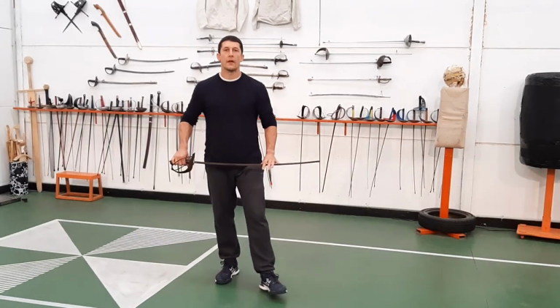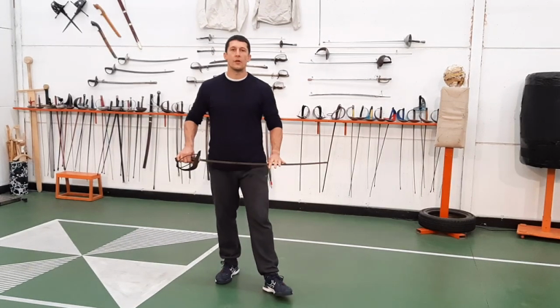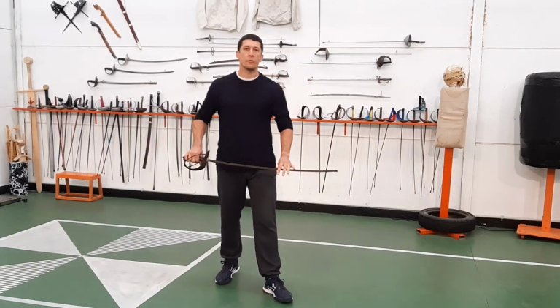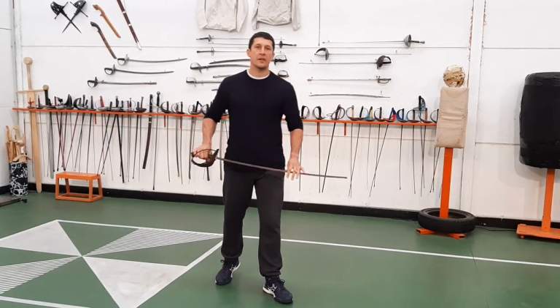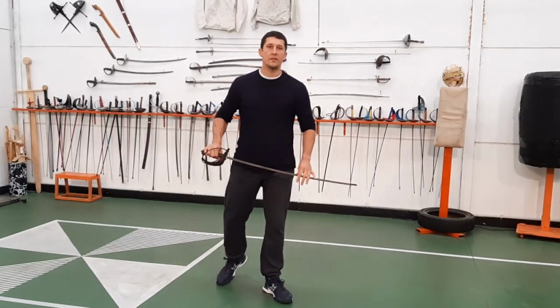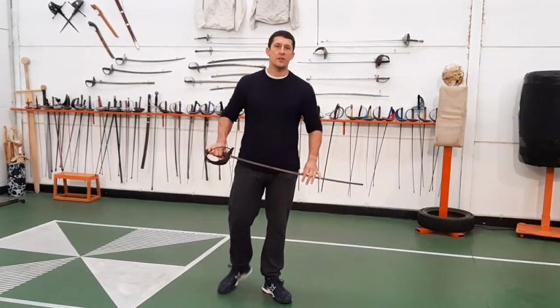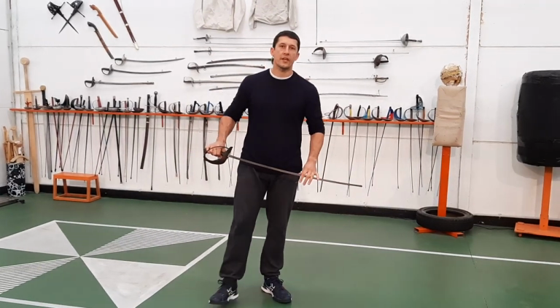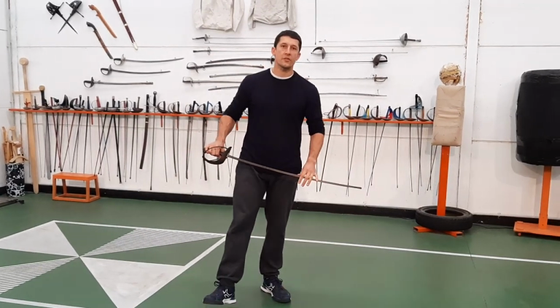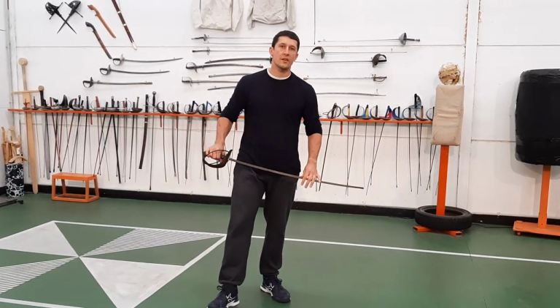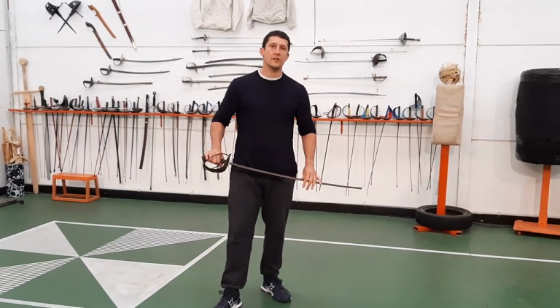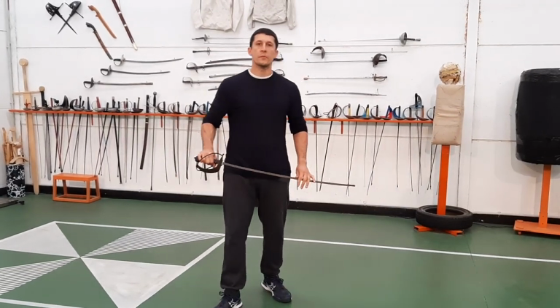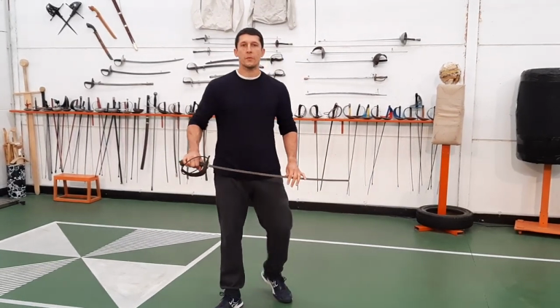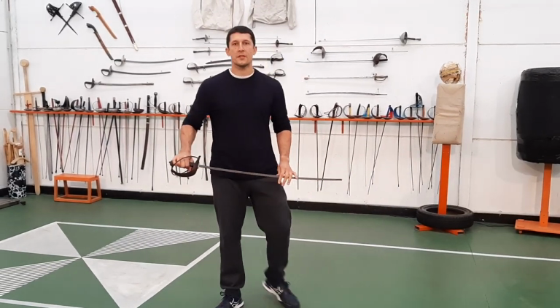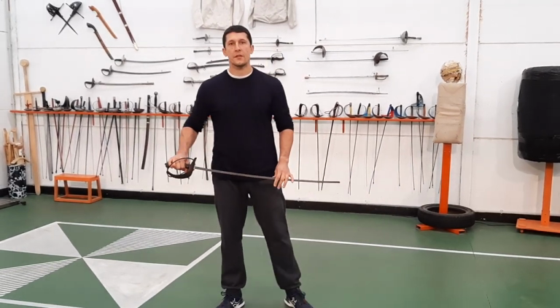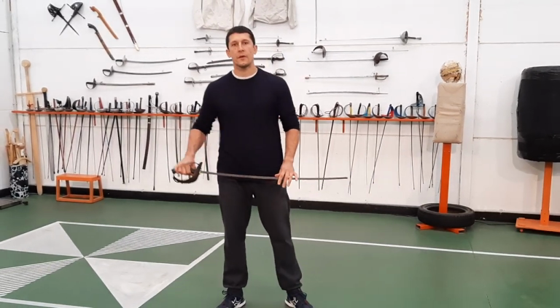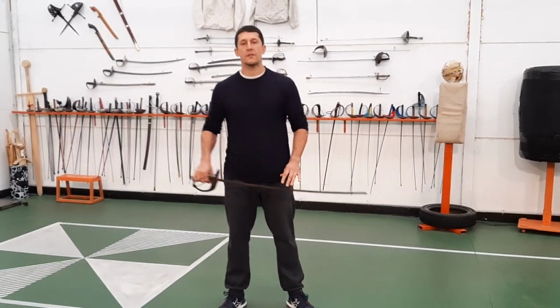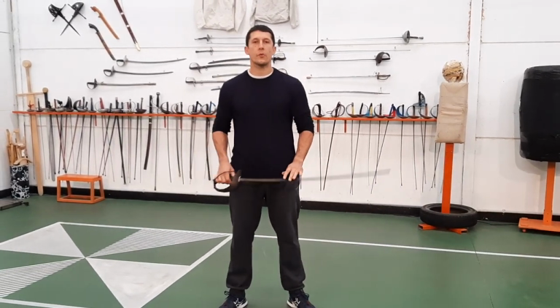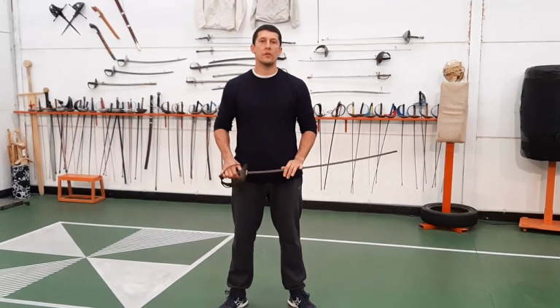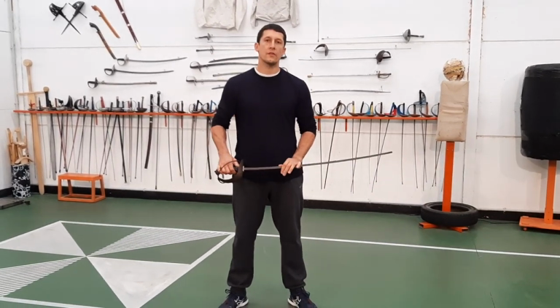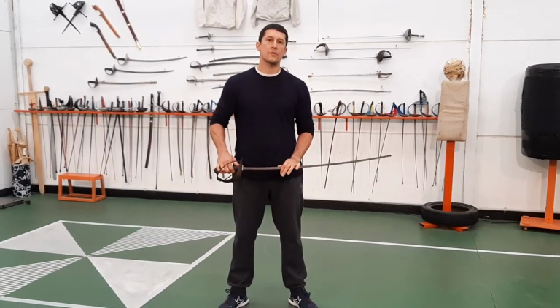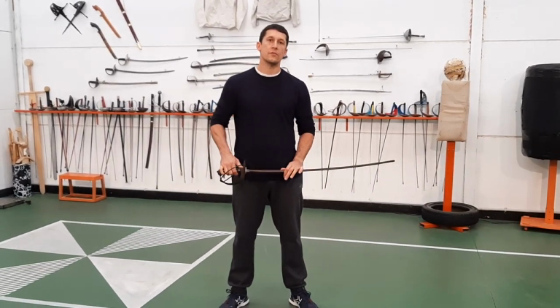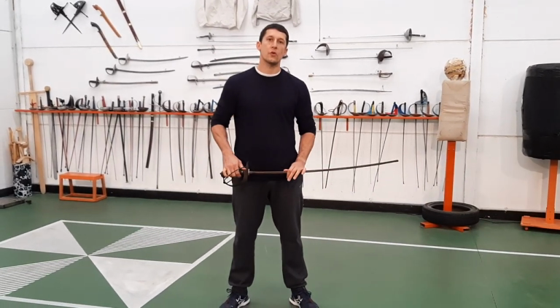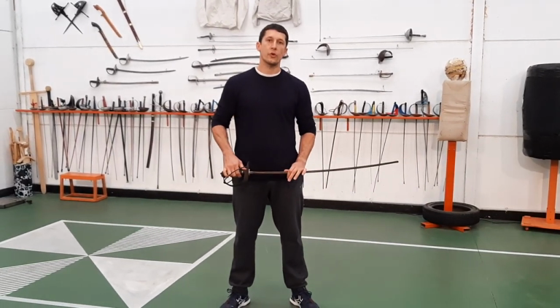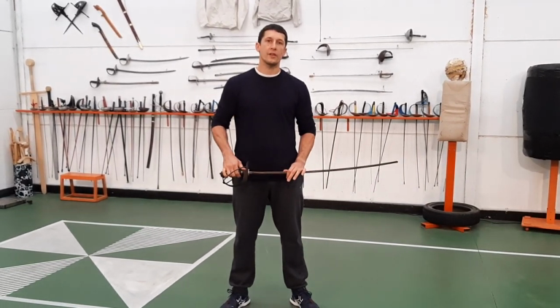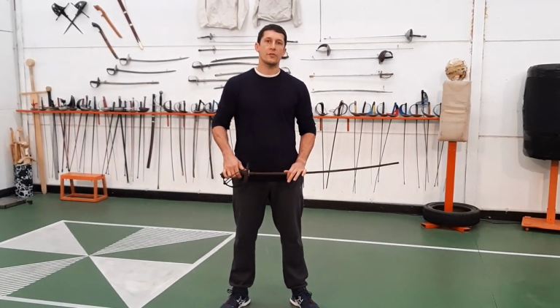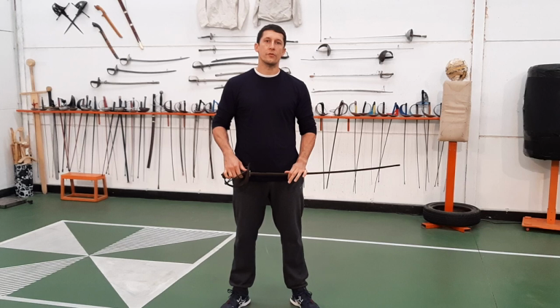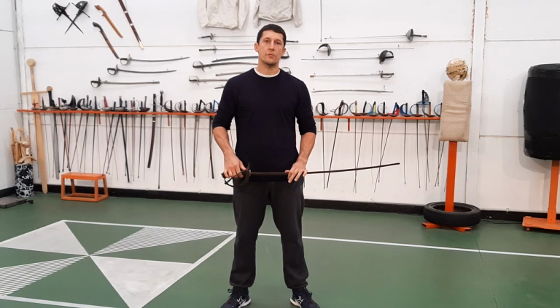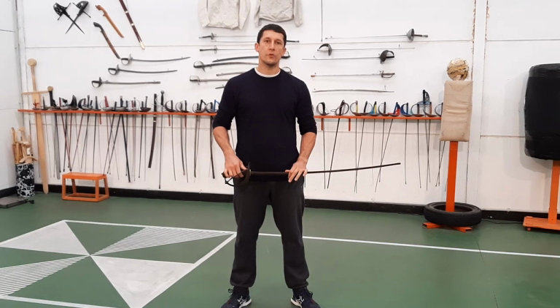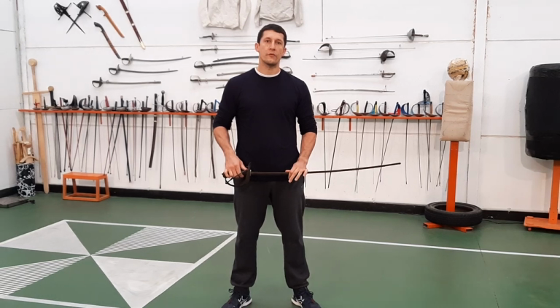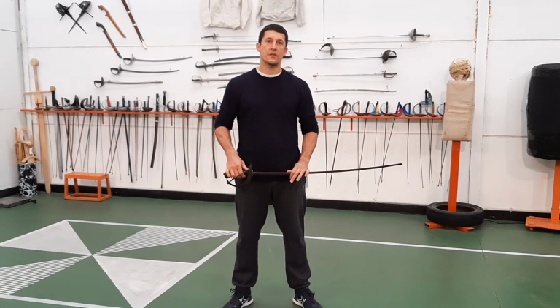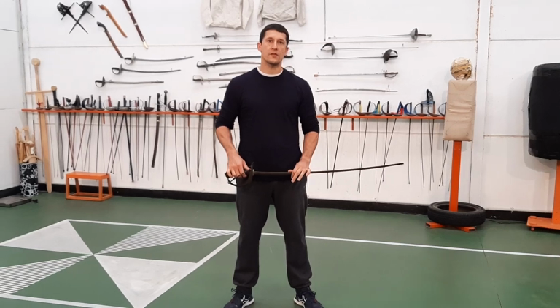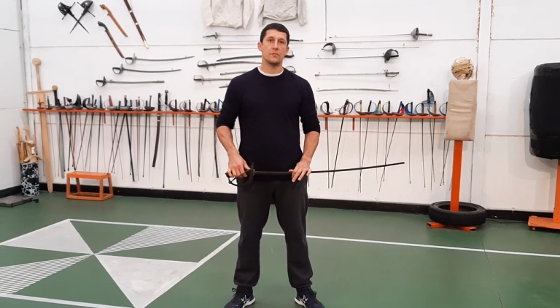Hello everybody, John Jekielski here. Today we're going to look at some solo cutting drills from a few different systems.